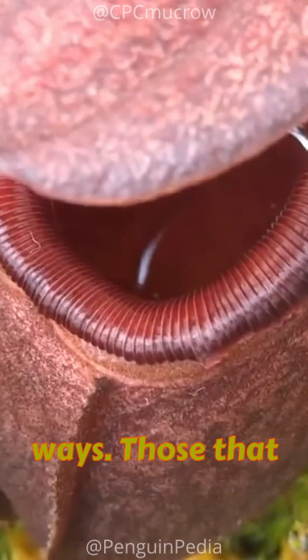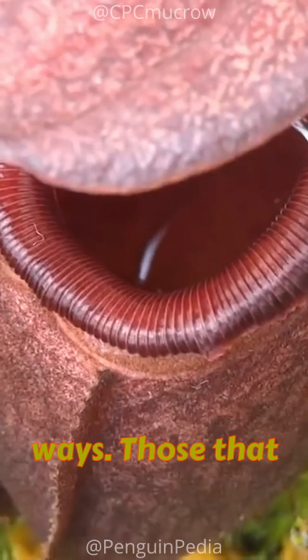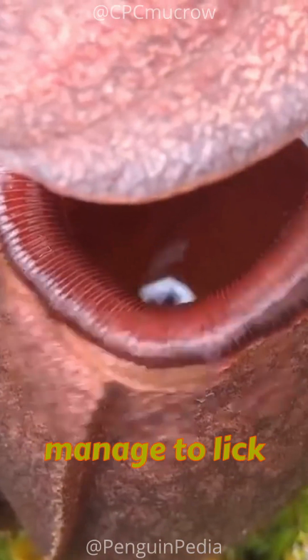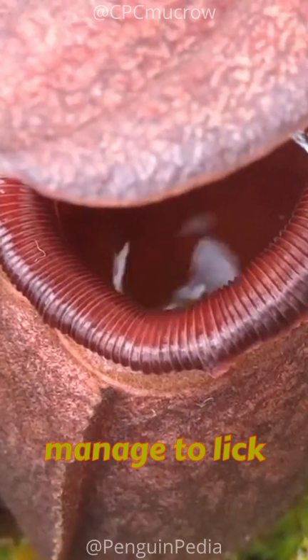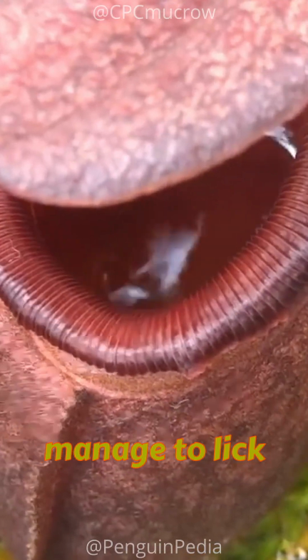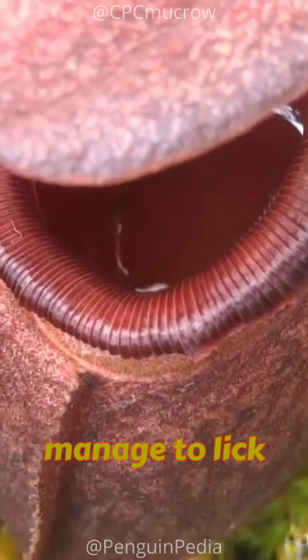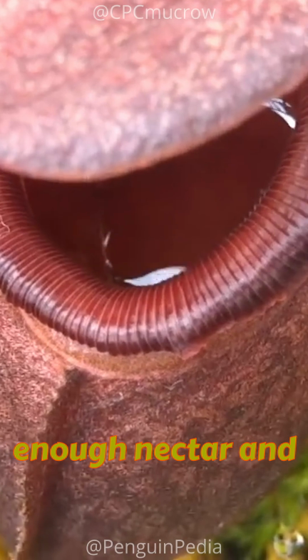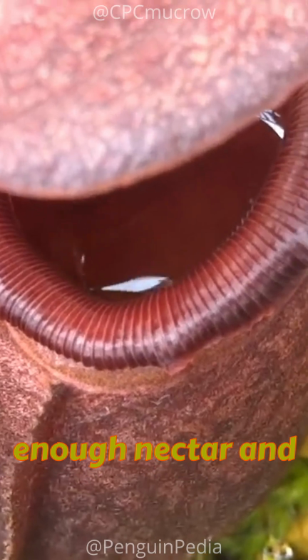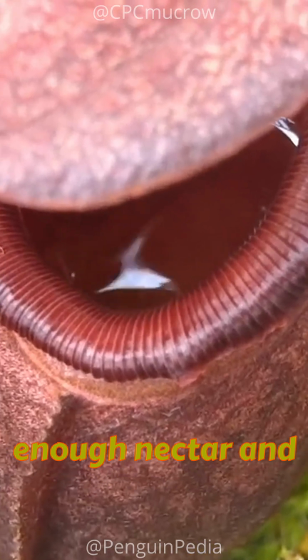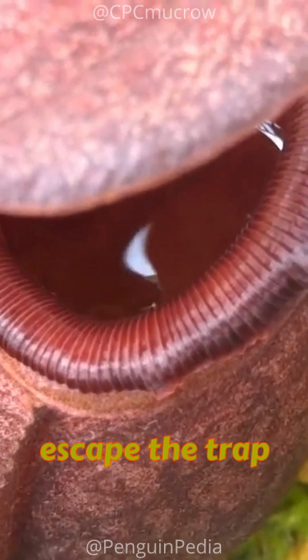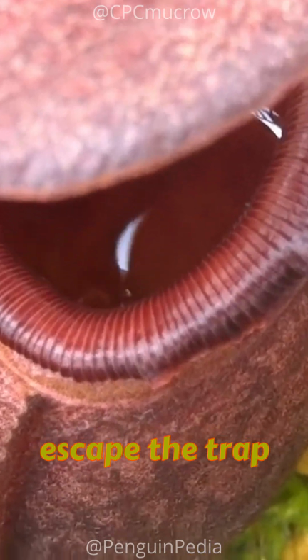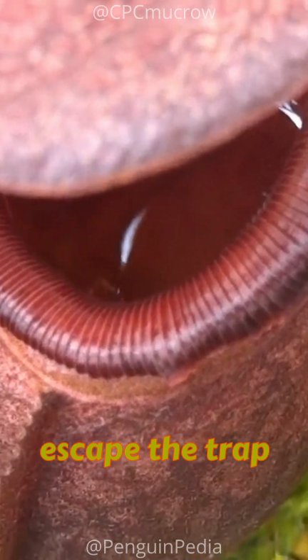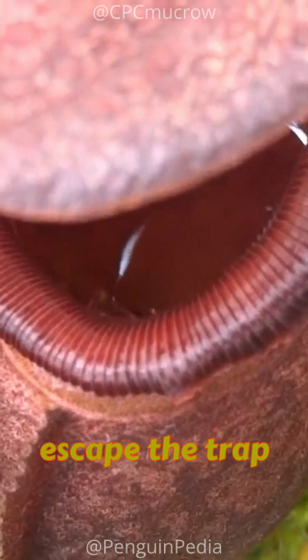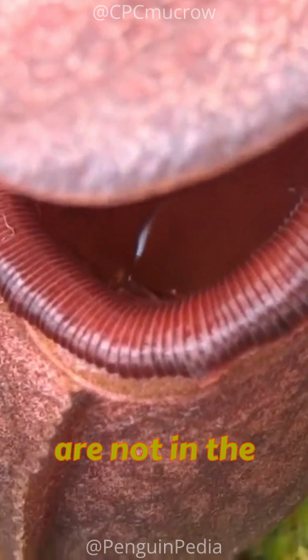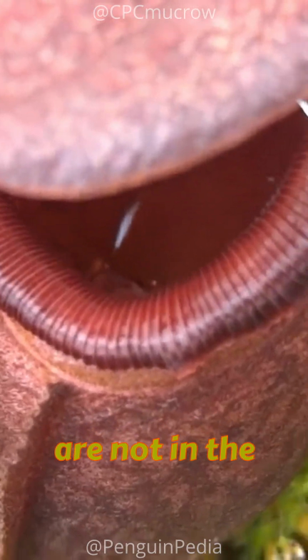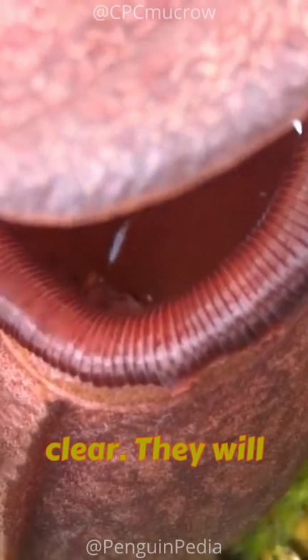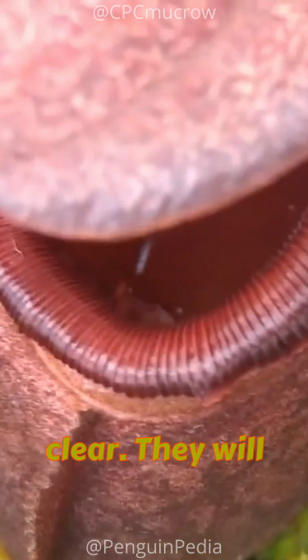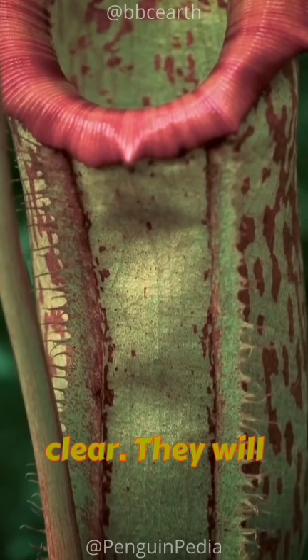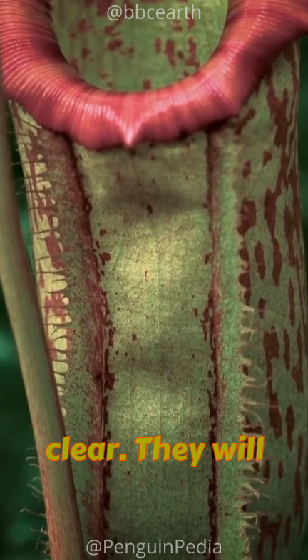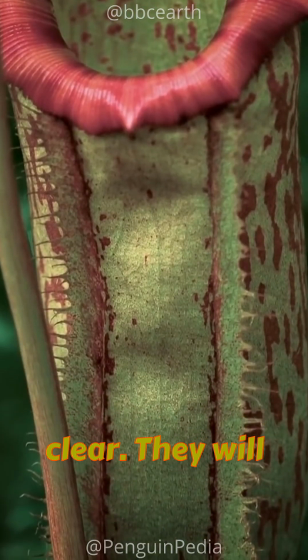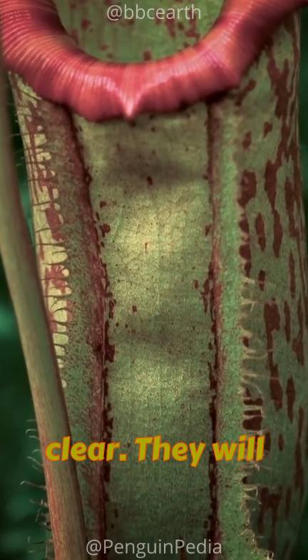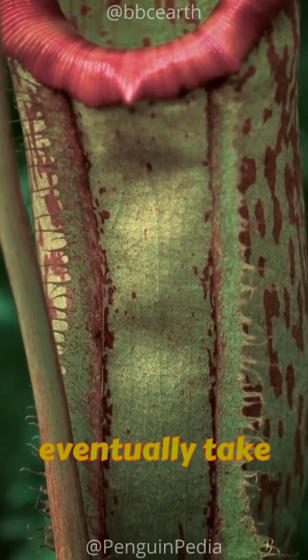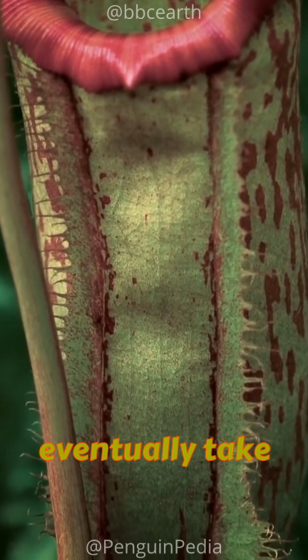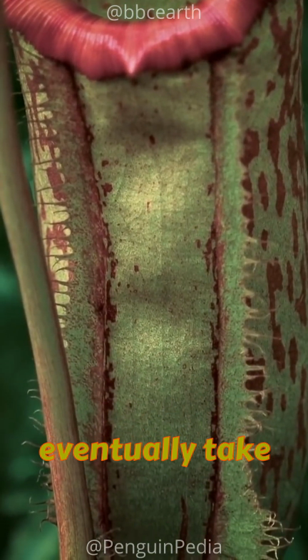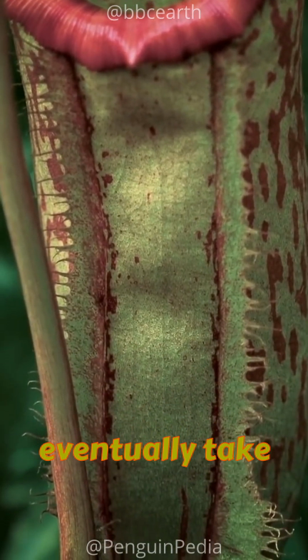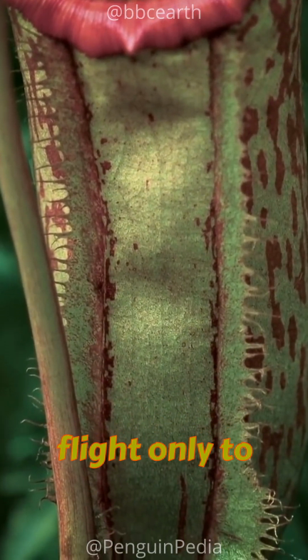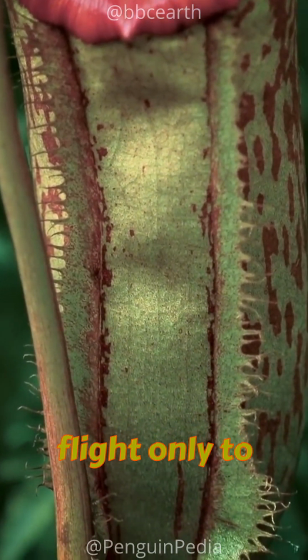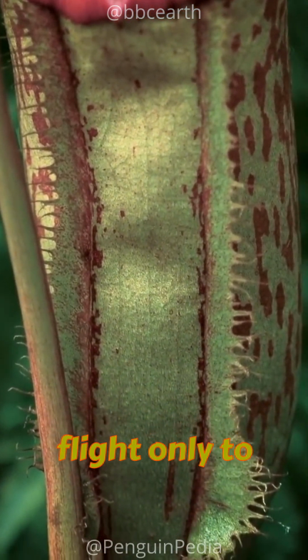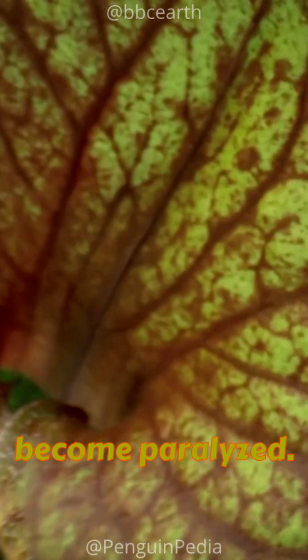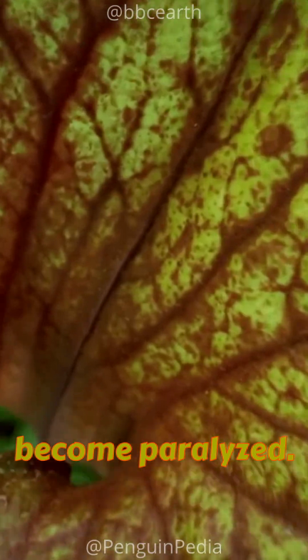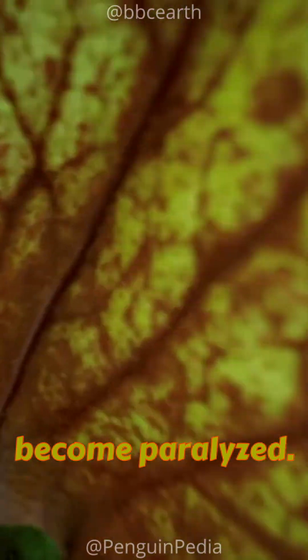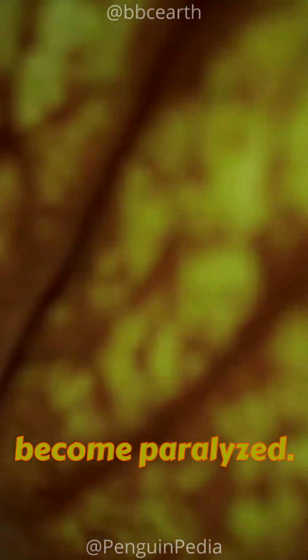Those that manage to lick enough nectar and escape the trap are not in the clear — they will eventually take flight only to become paralyzed.